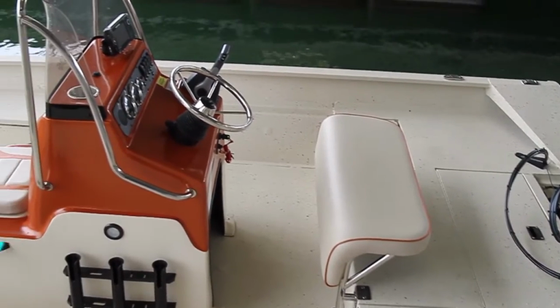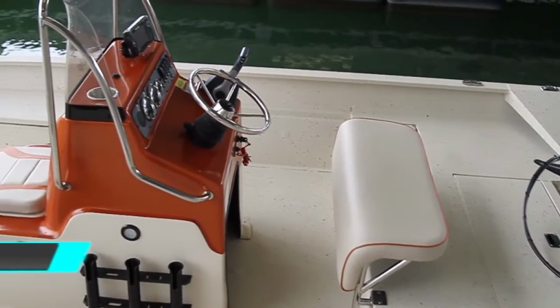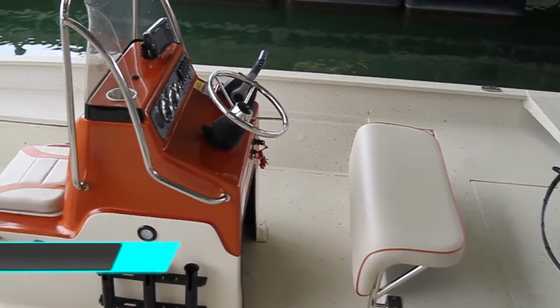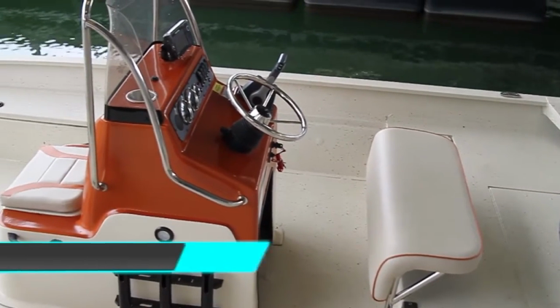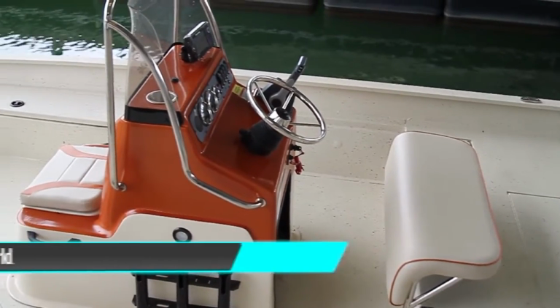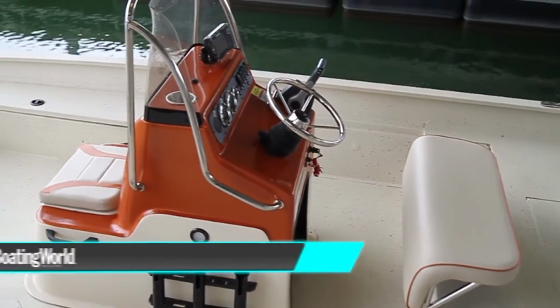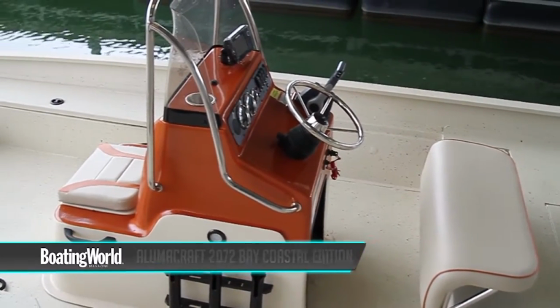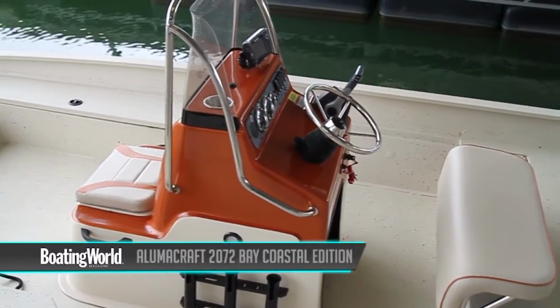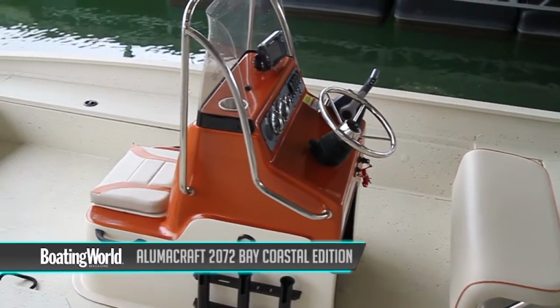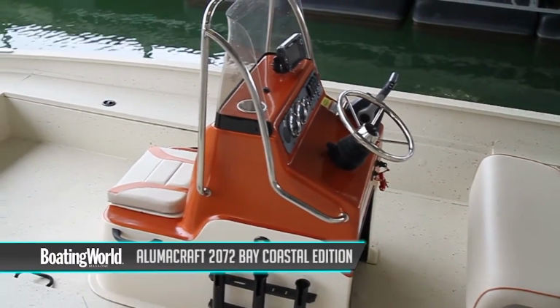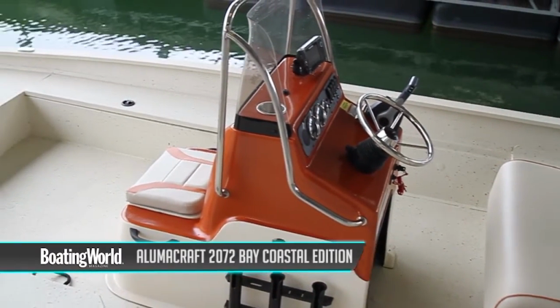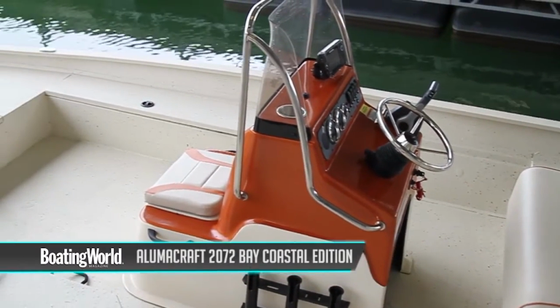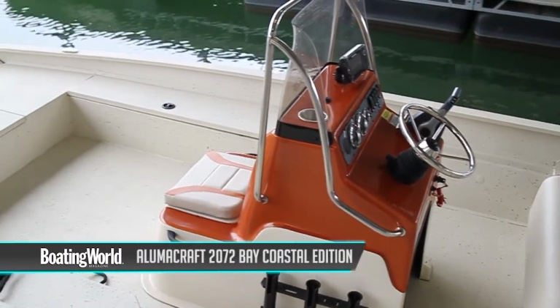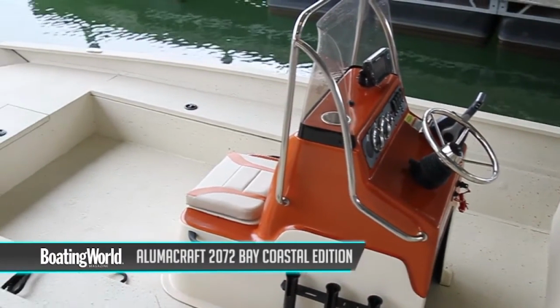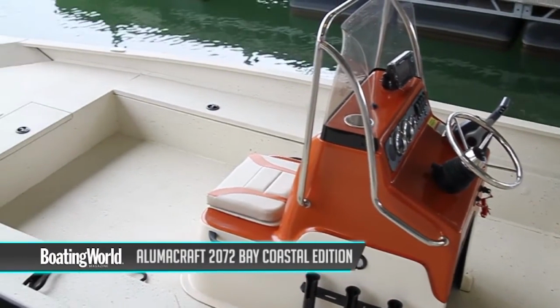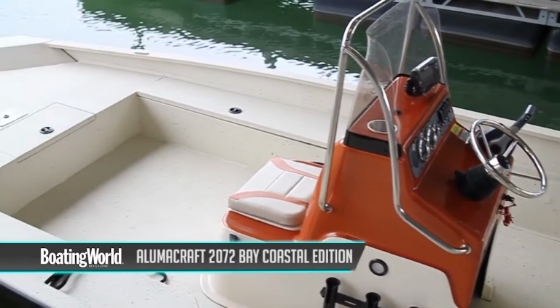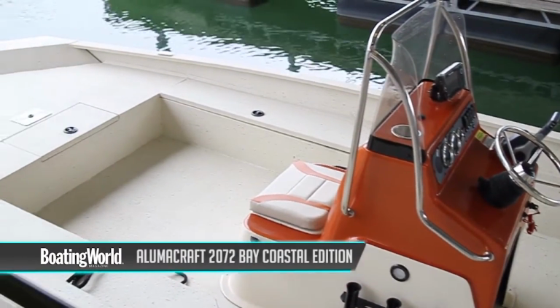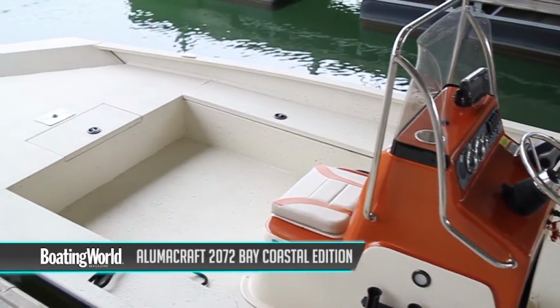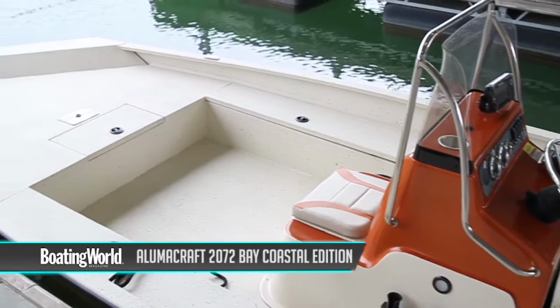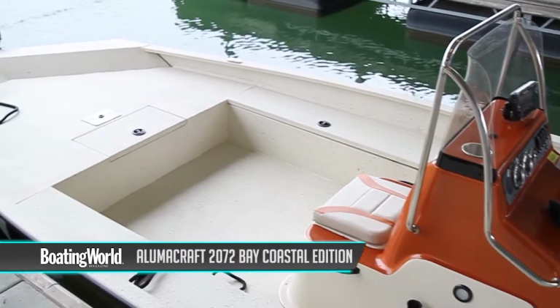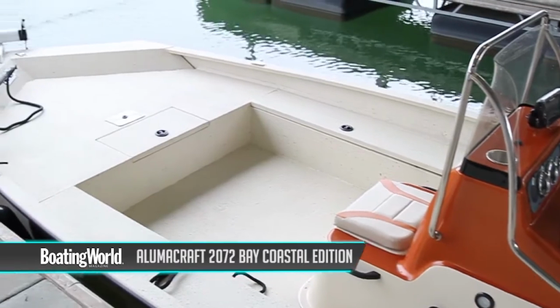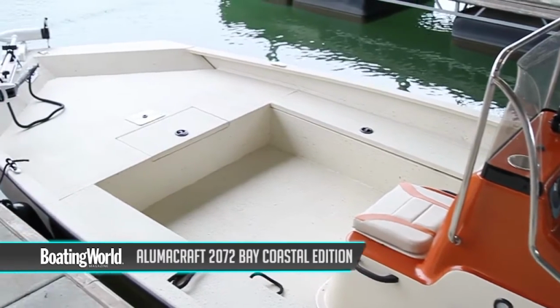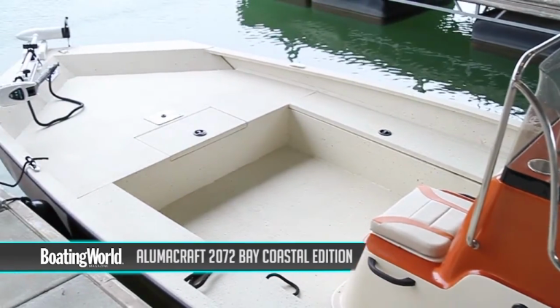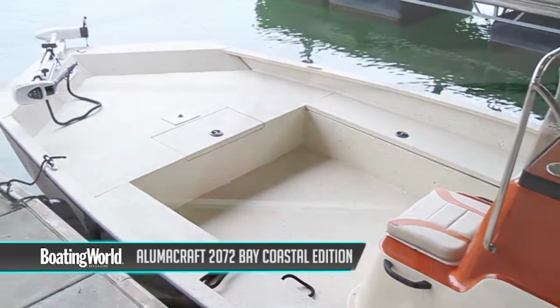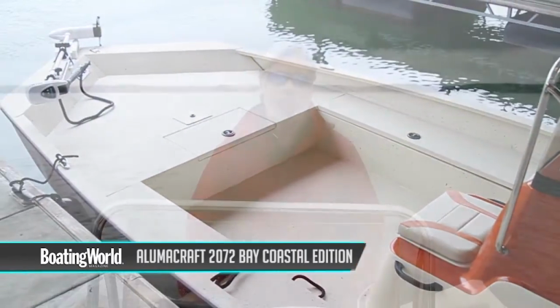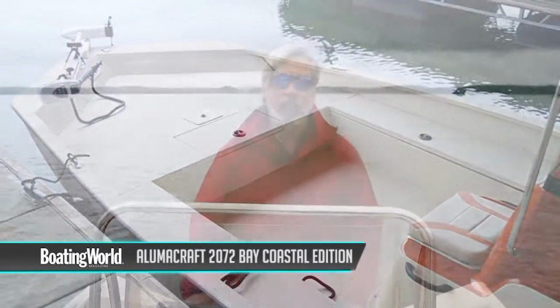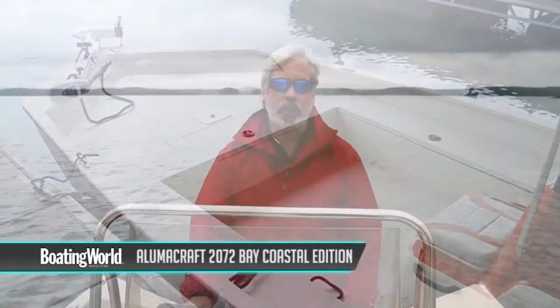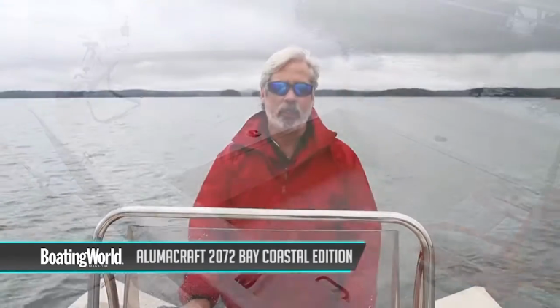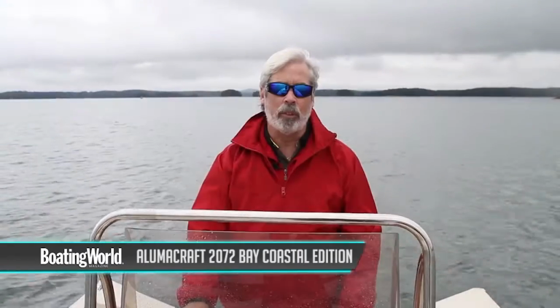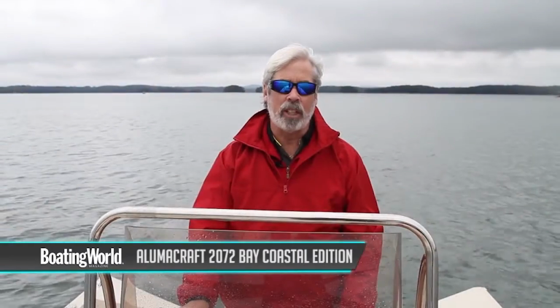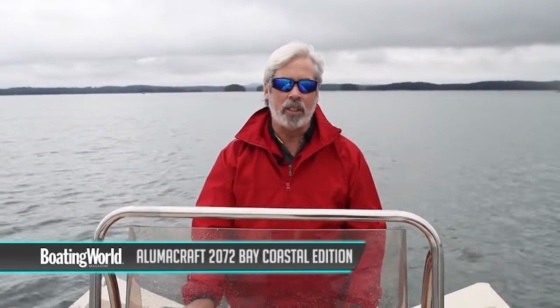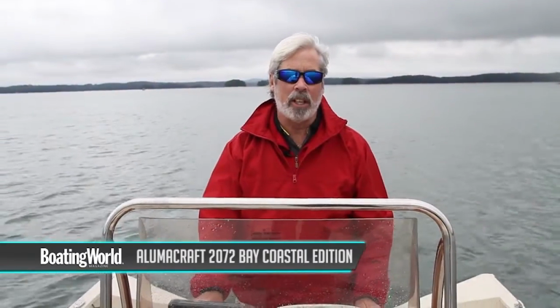For more information on the Alumacraft 2072 Bay and other great boats, go to boatingworld.com. I'm Alan Jones and we'll see you out on the water.